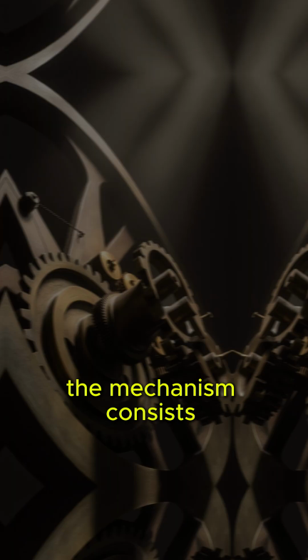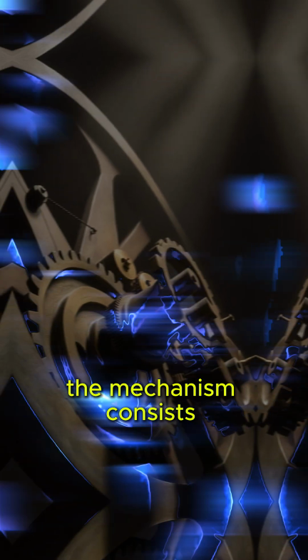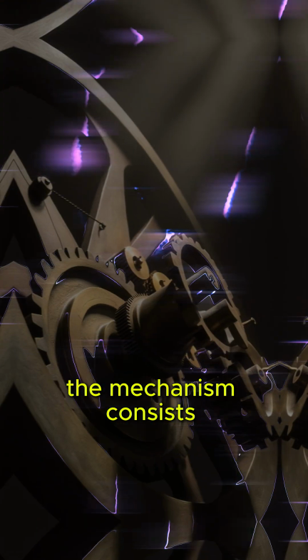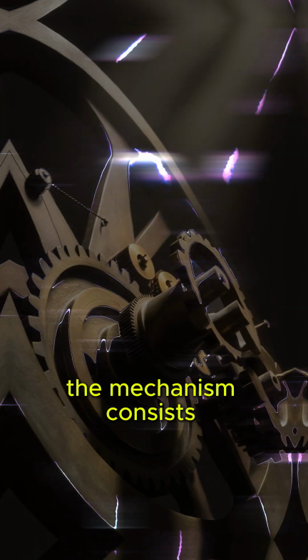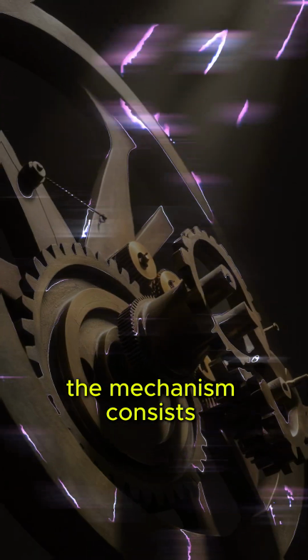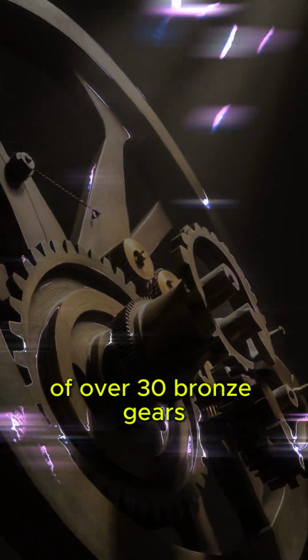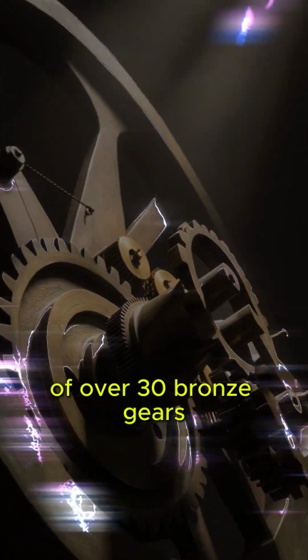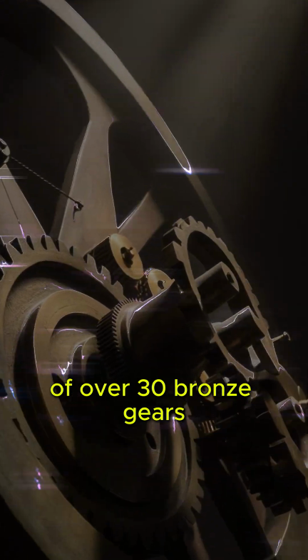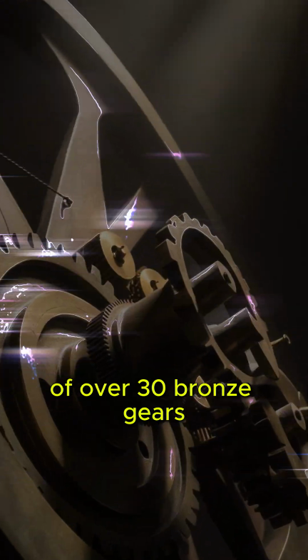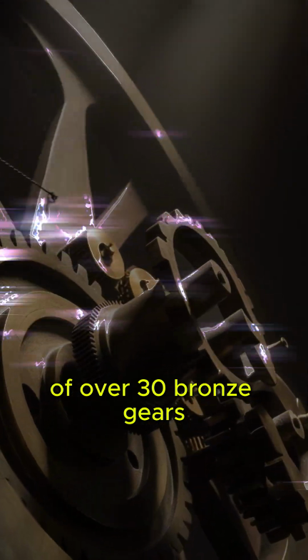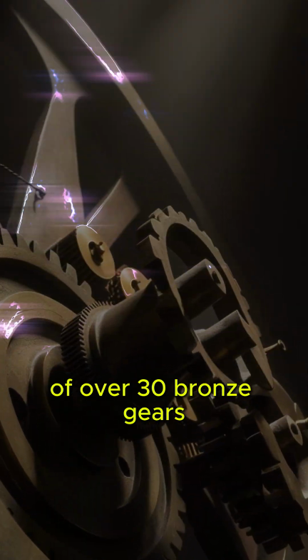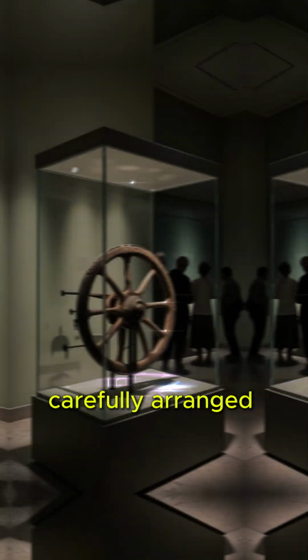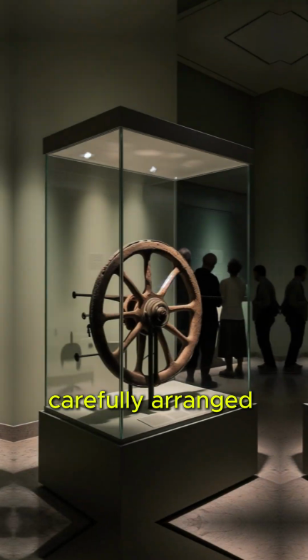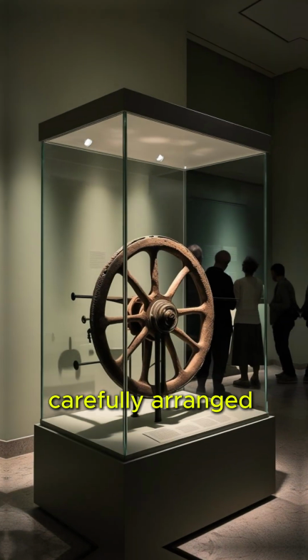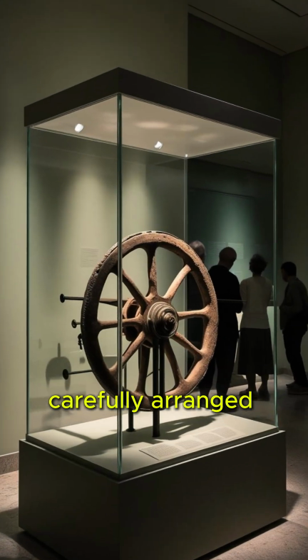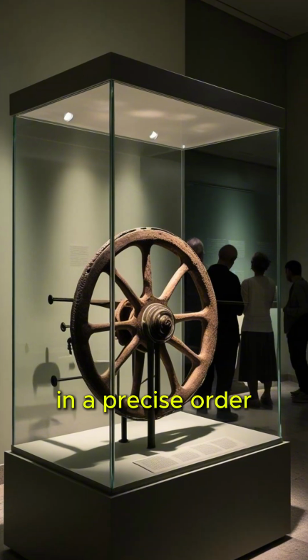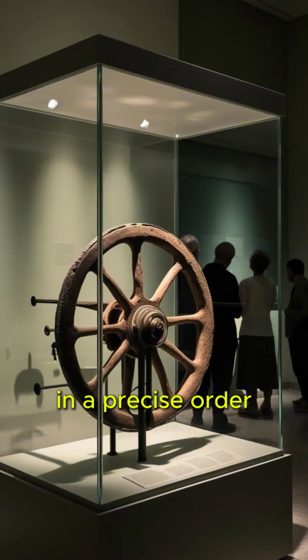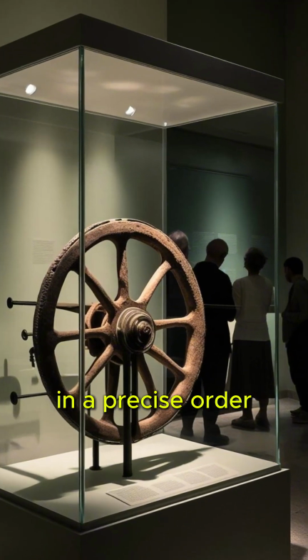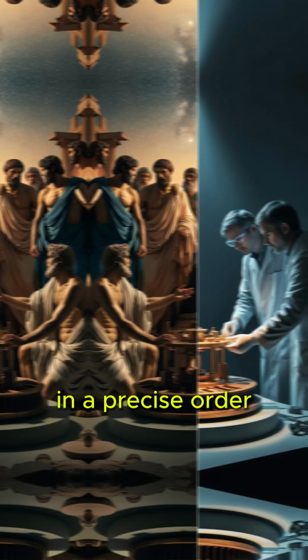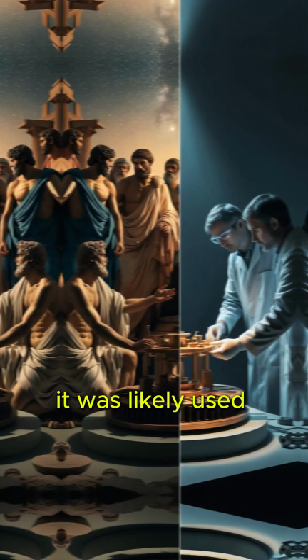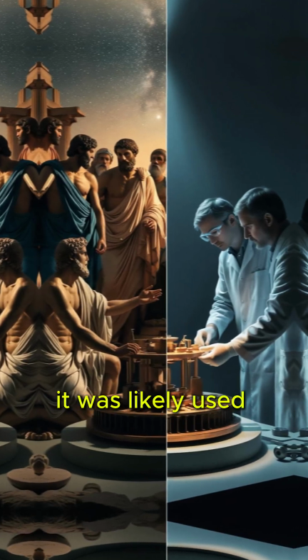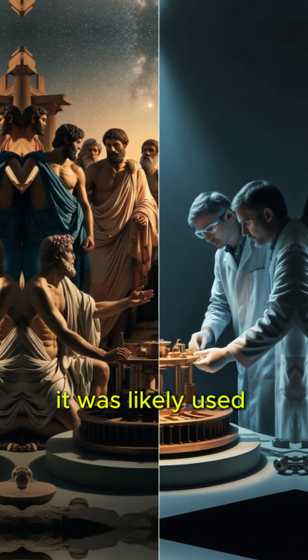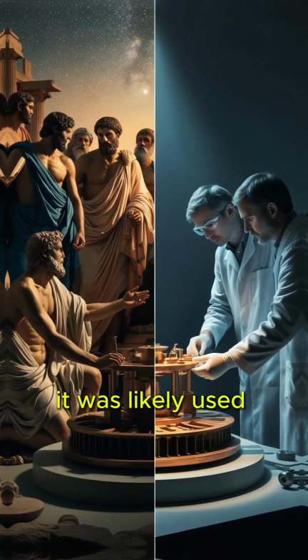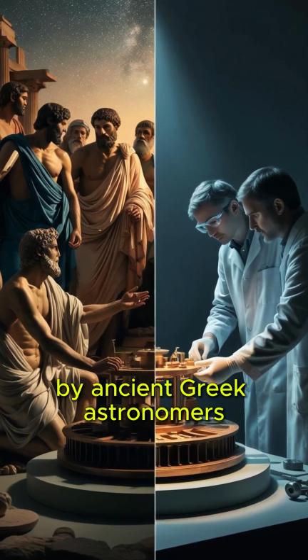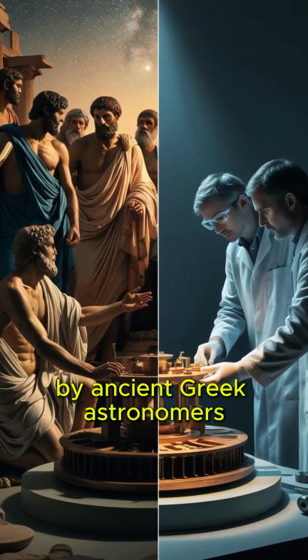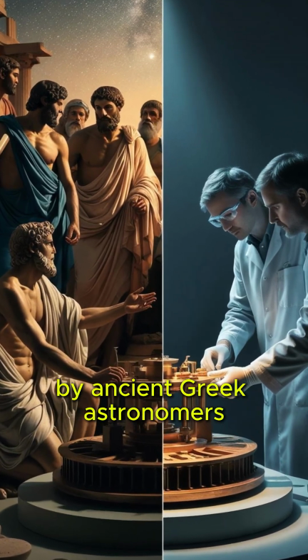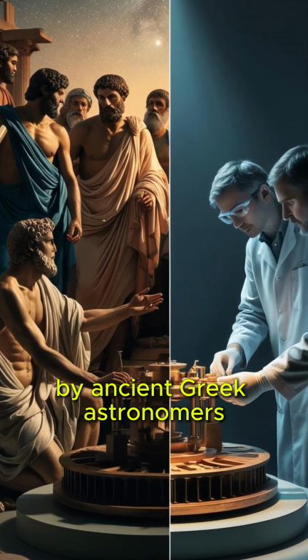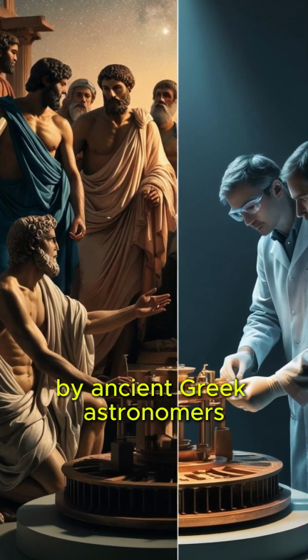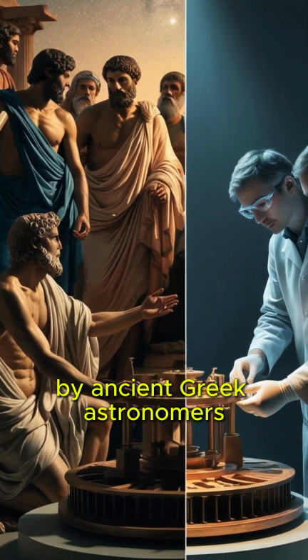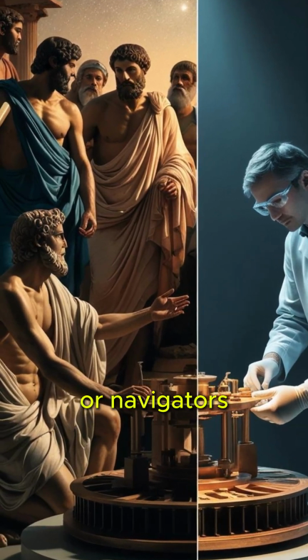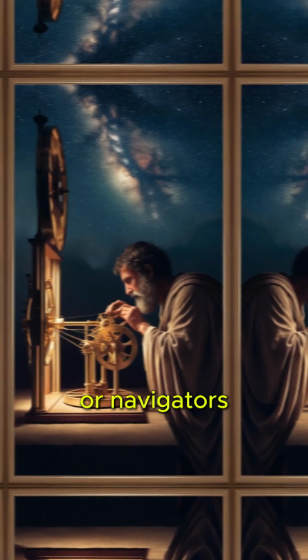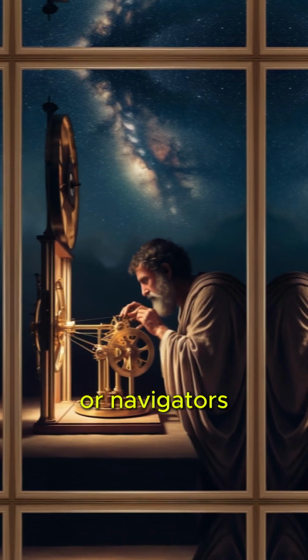The mechanism consists of over 30 bronze gears, carefully arranged in a precise order. It was likely used by ancient Greek astronomers or navigators.